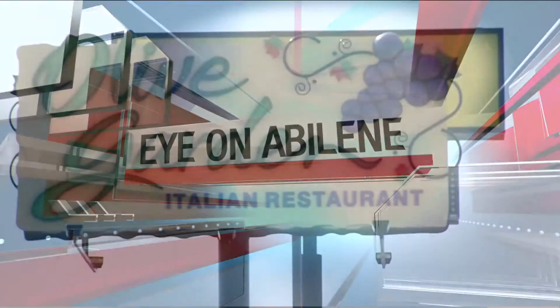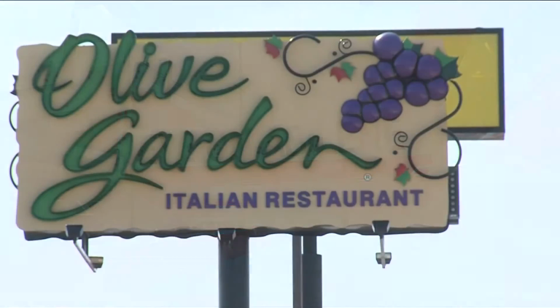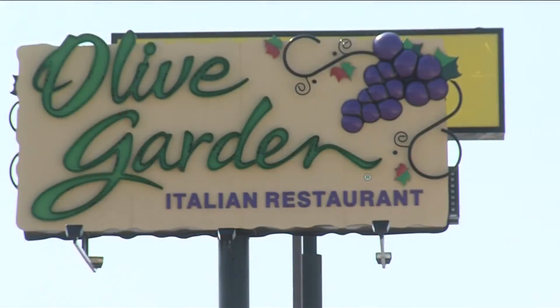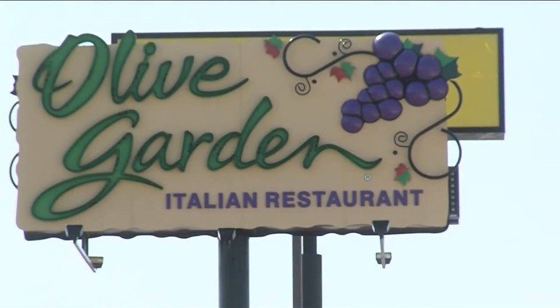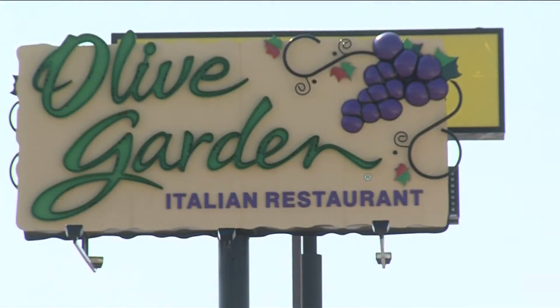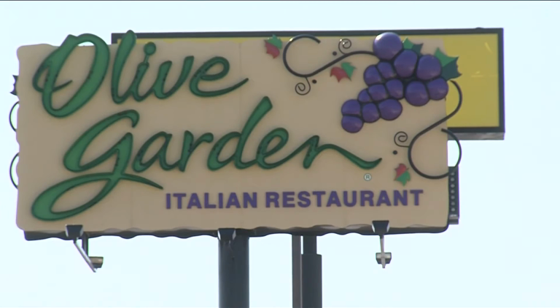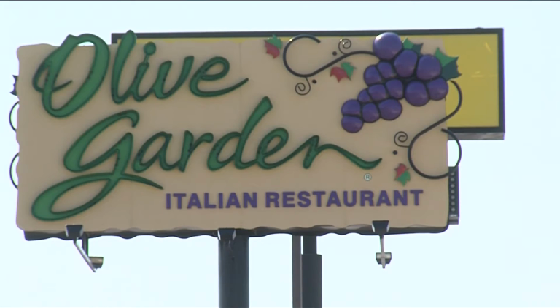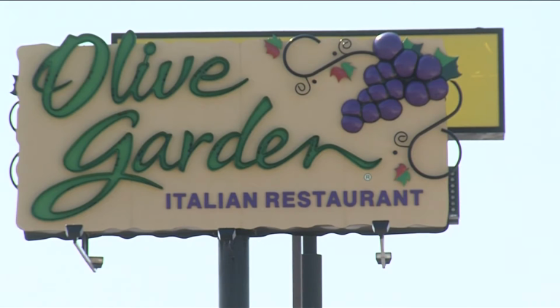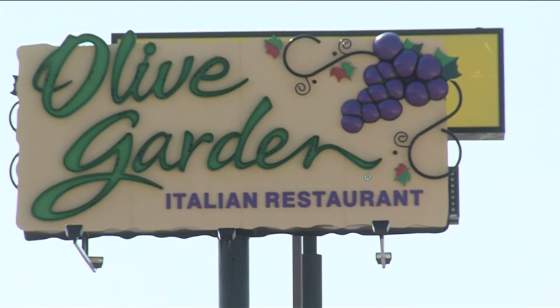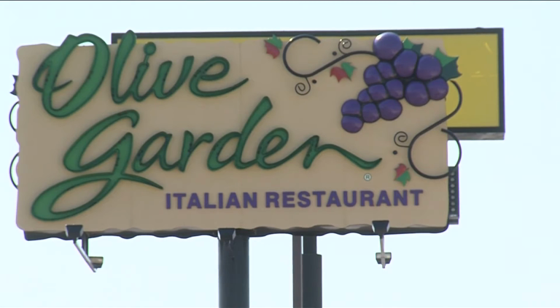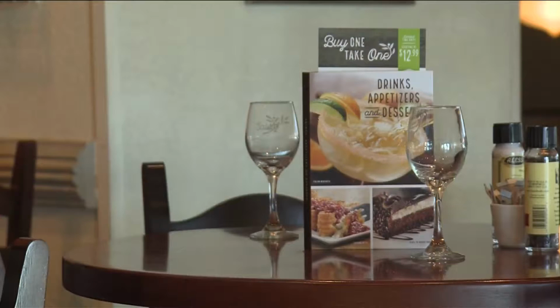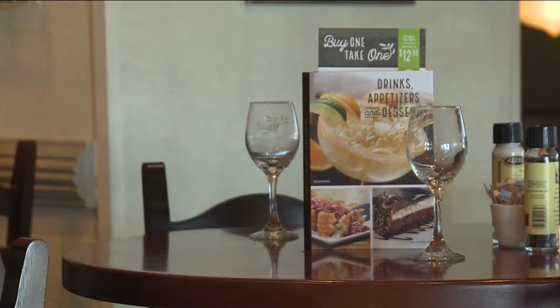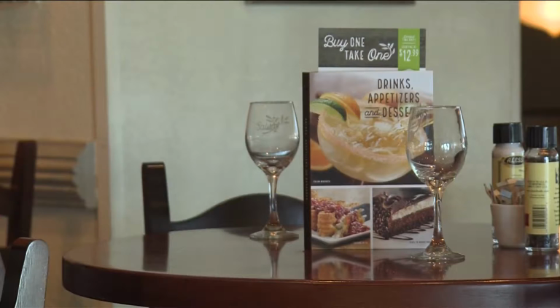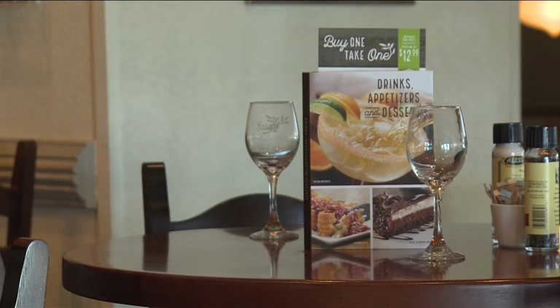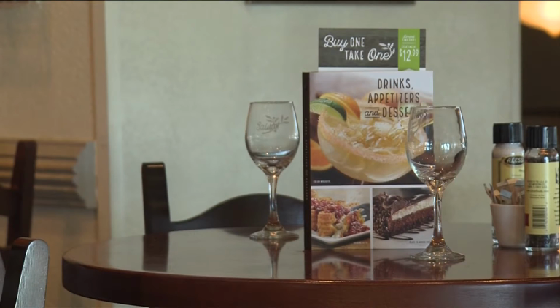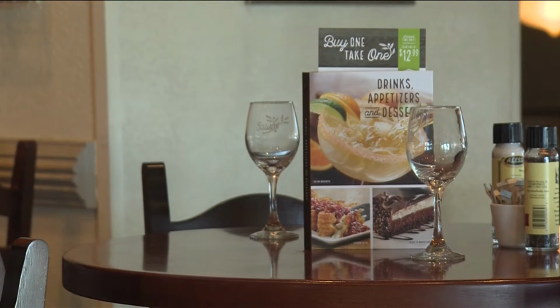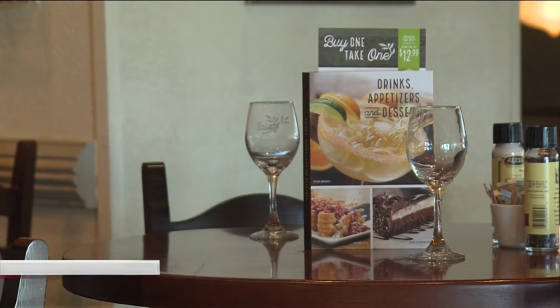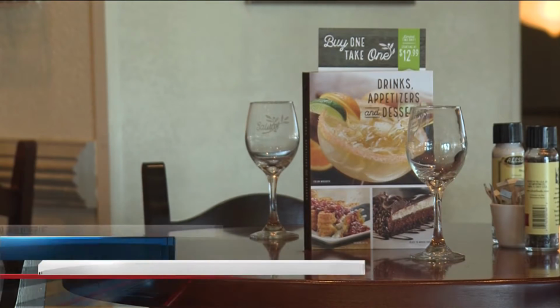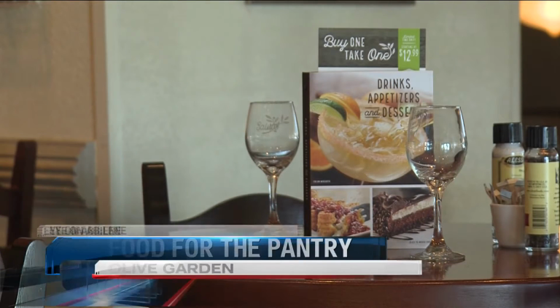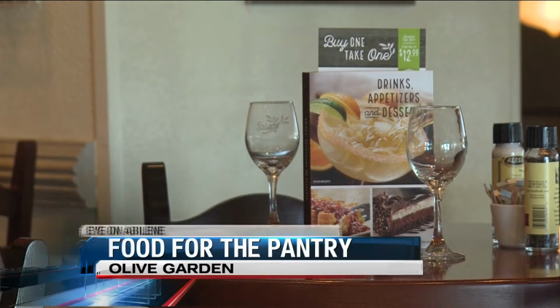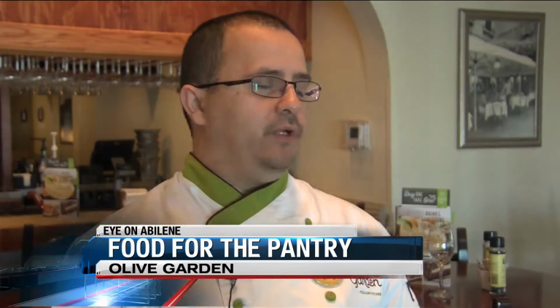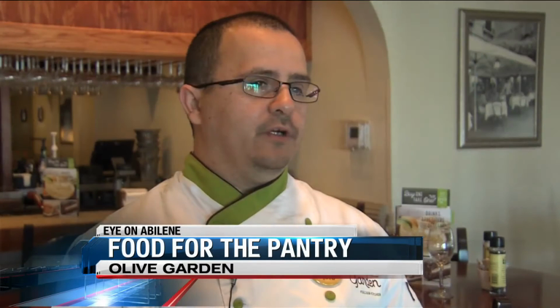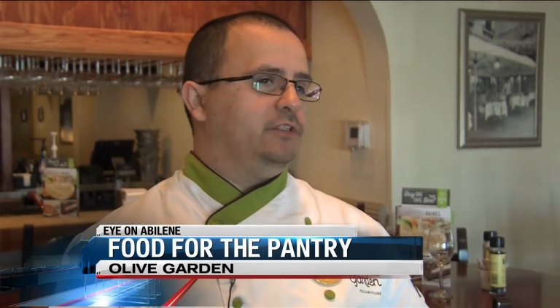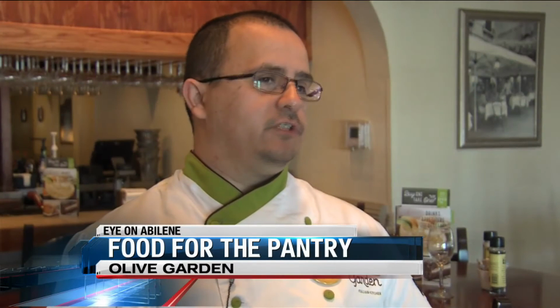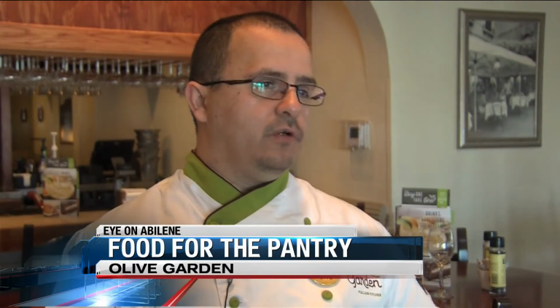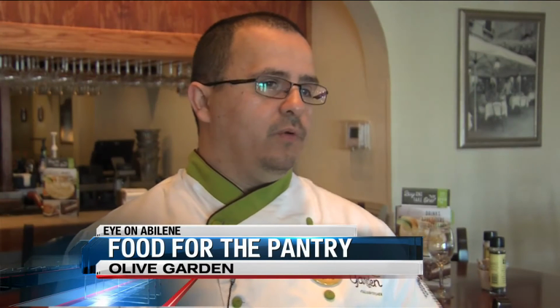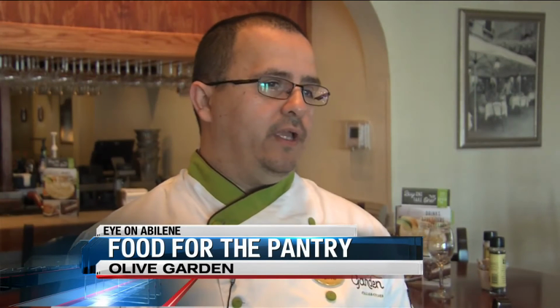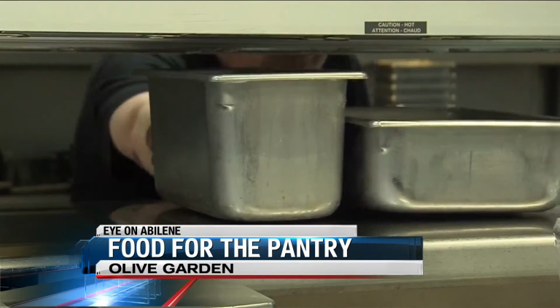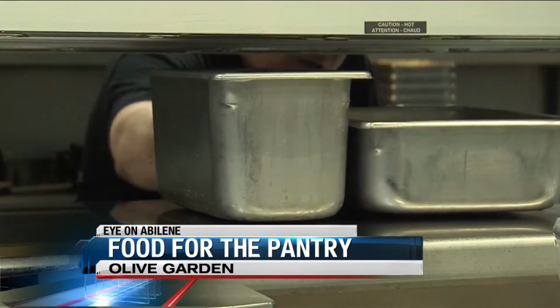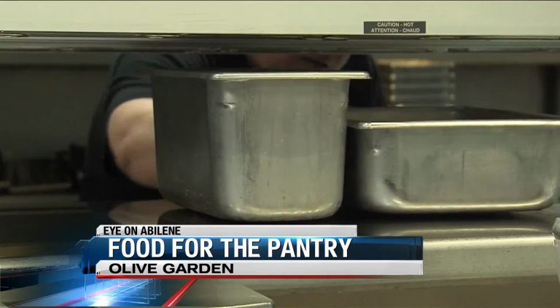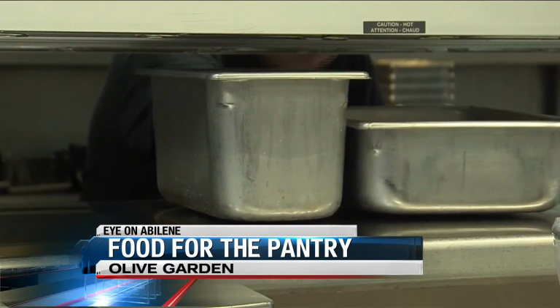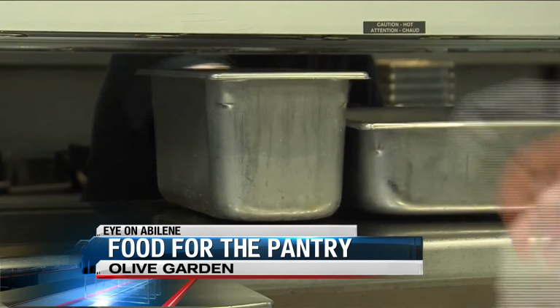You may think places like Olive Garden throw unused food away. Well, think again — we don't just throw it away.